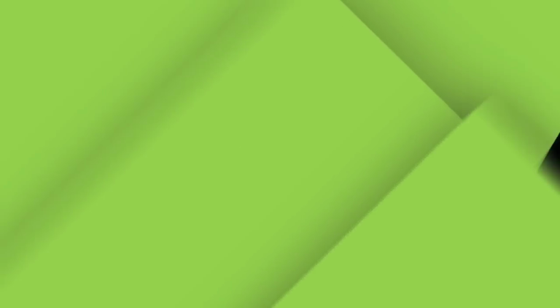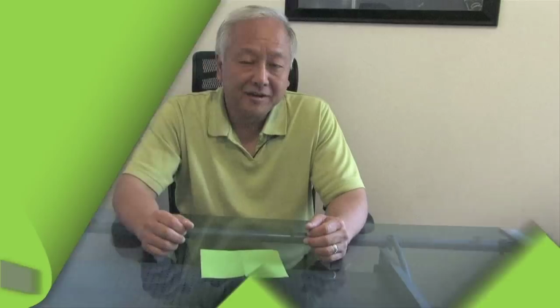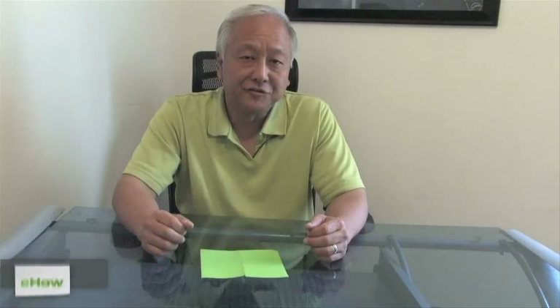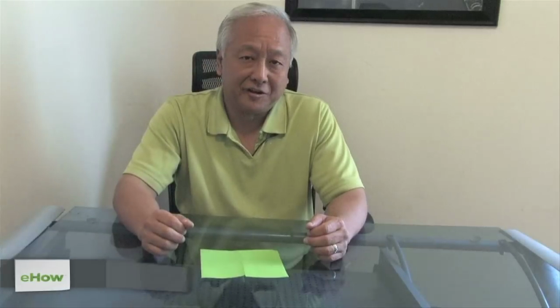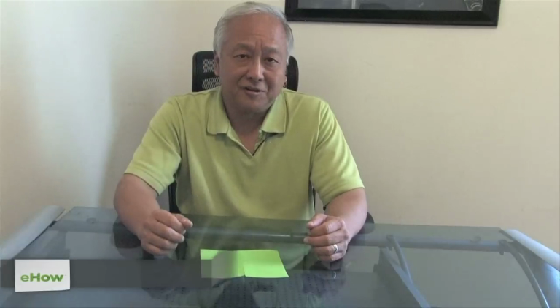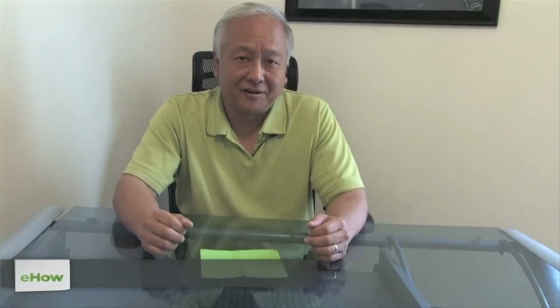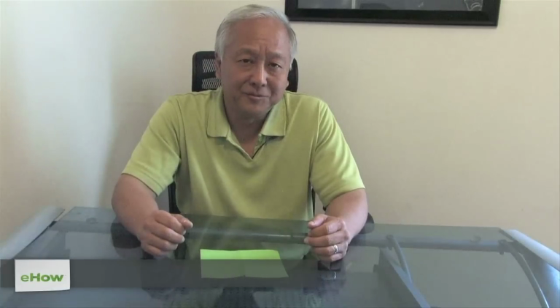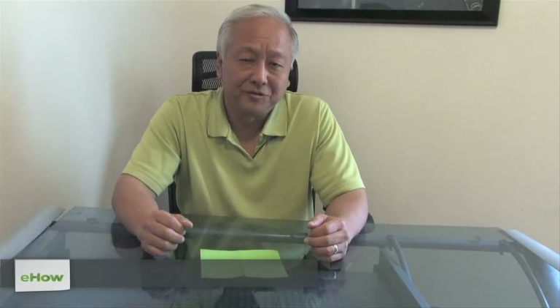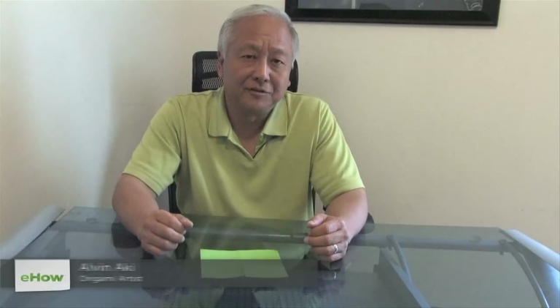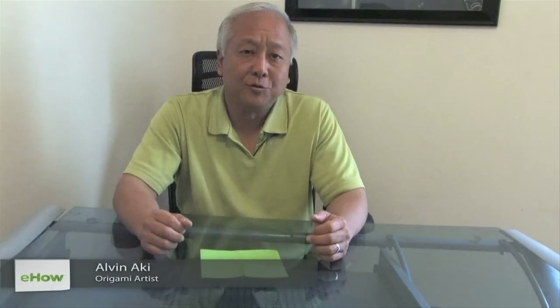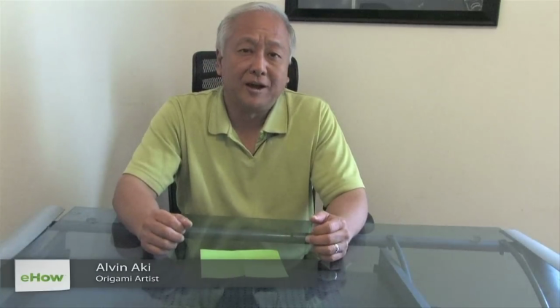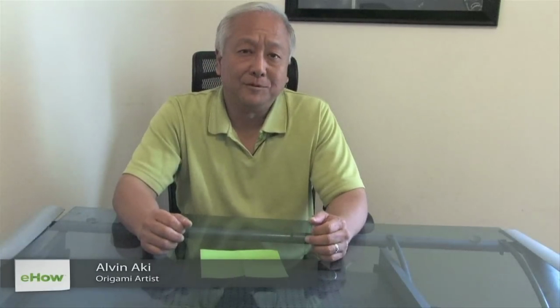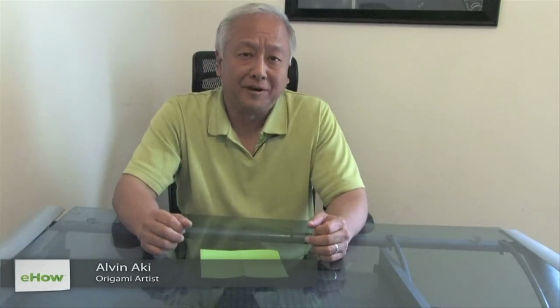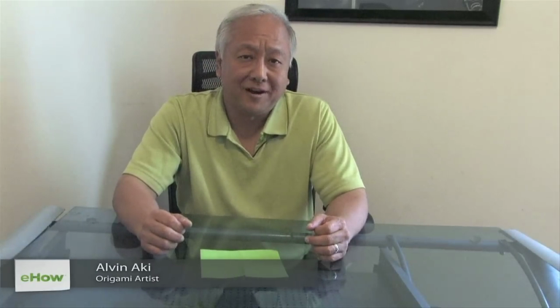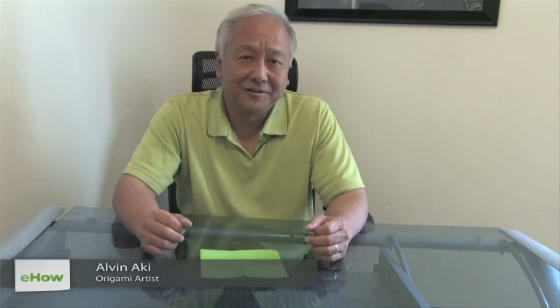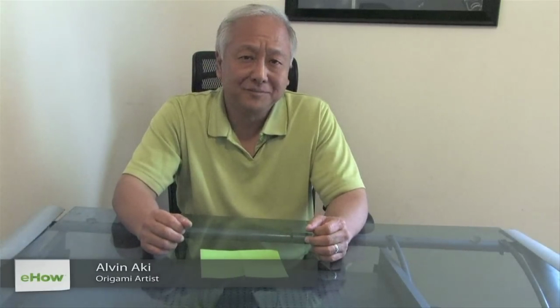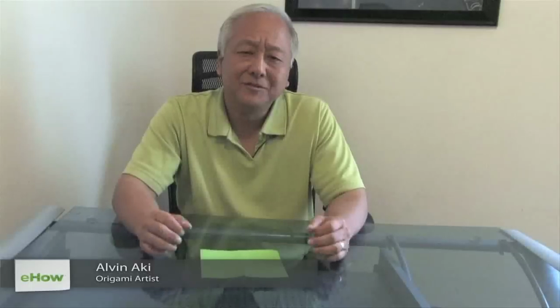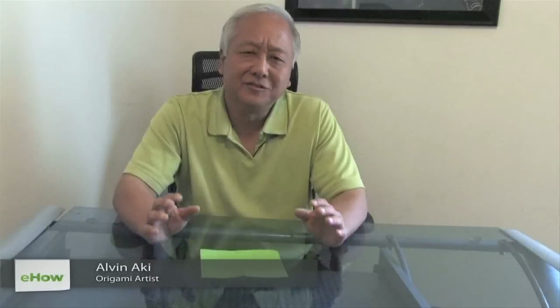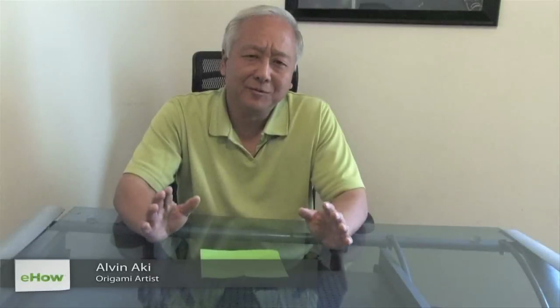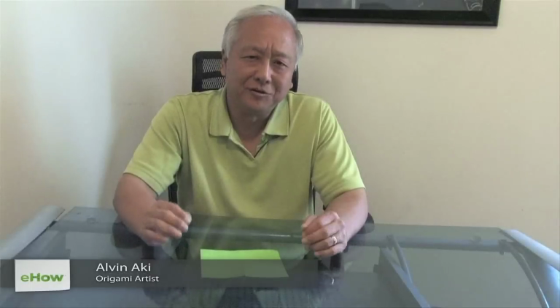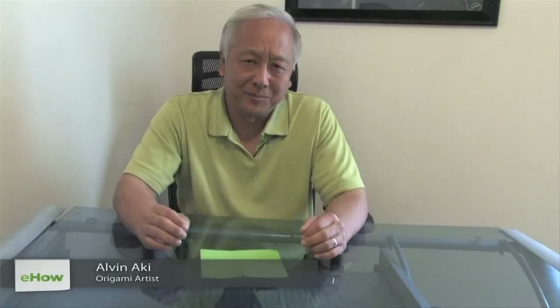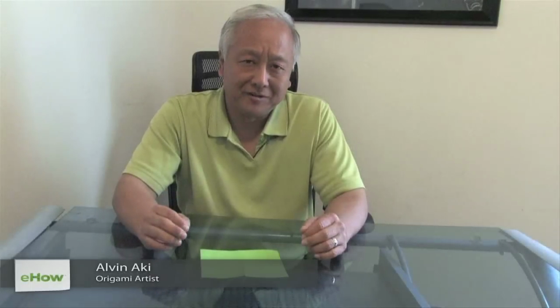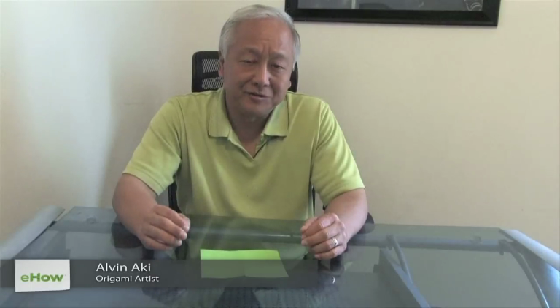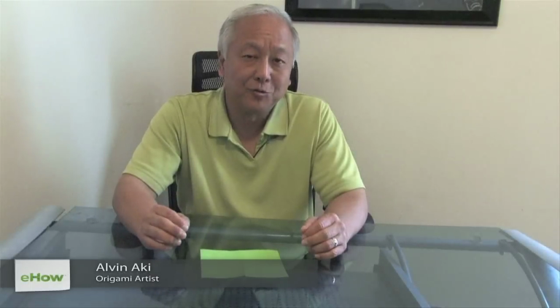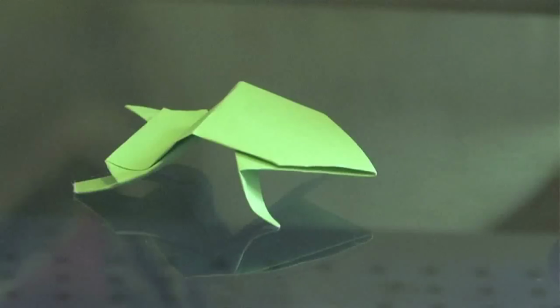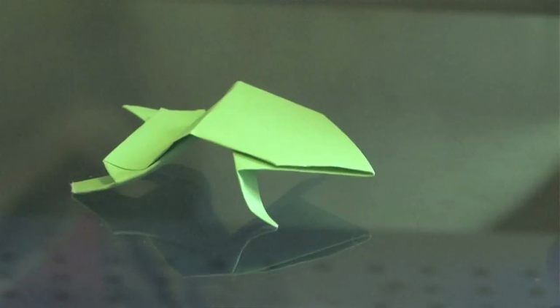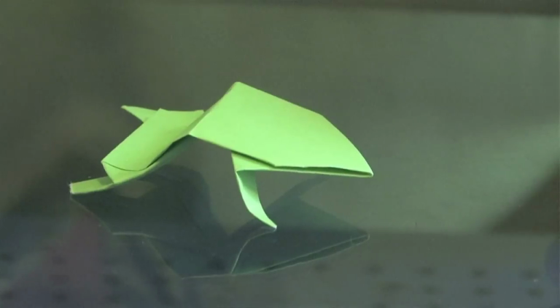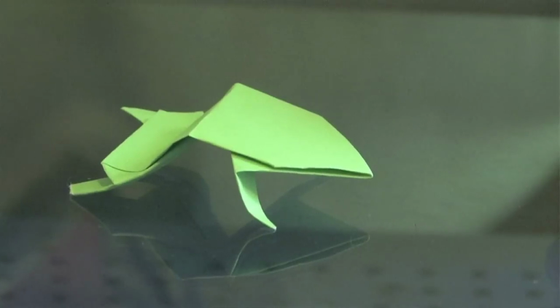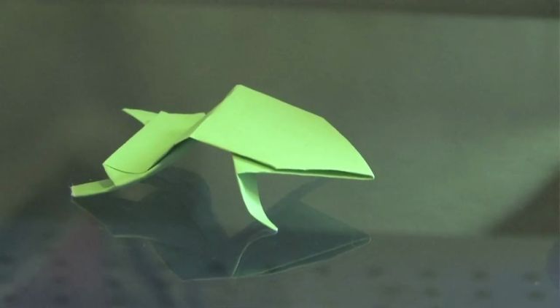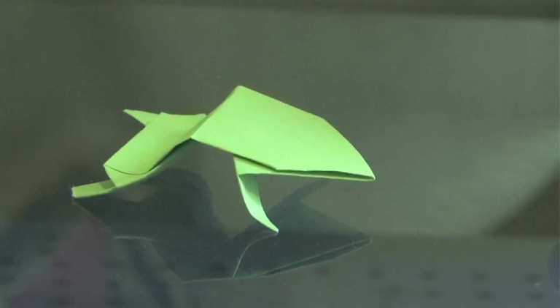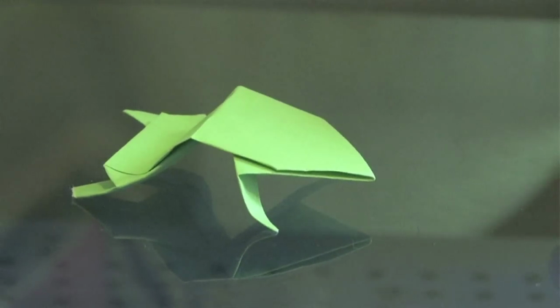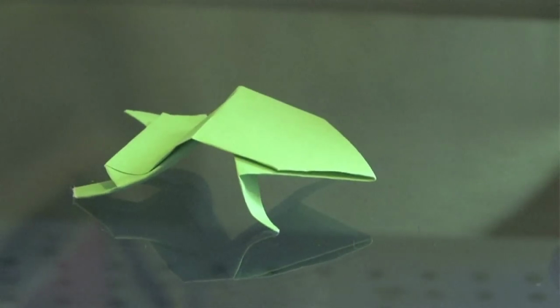This is Al Aki with Origami by Aki. Today we're going to make the Origami Bouncing Frog.